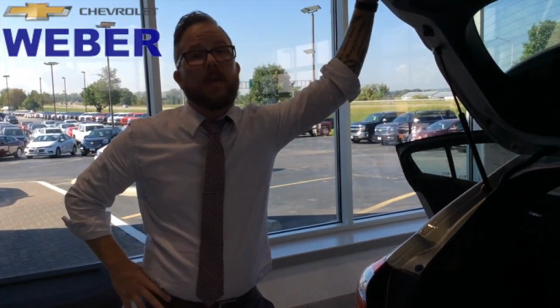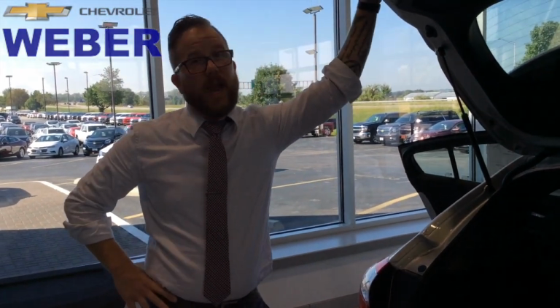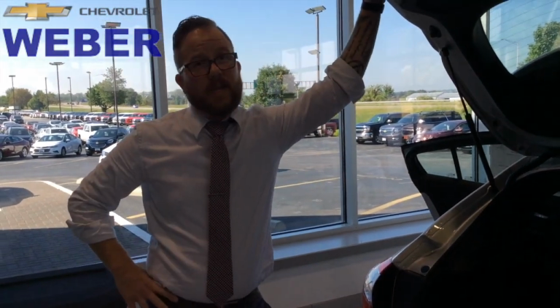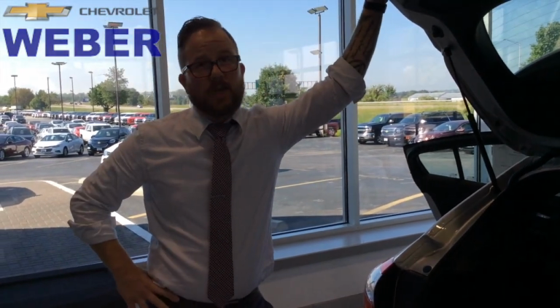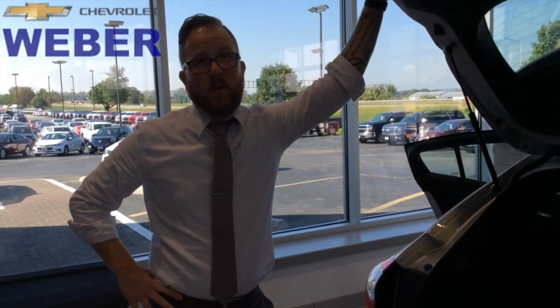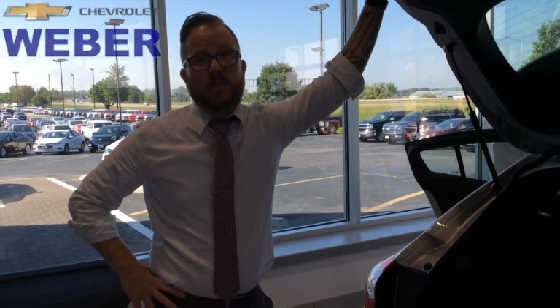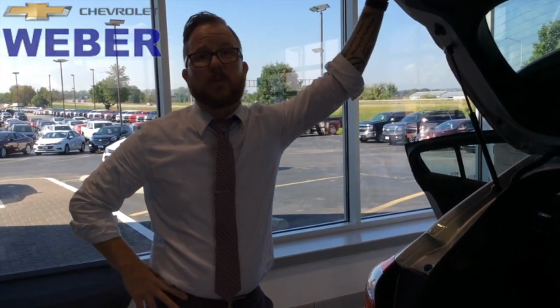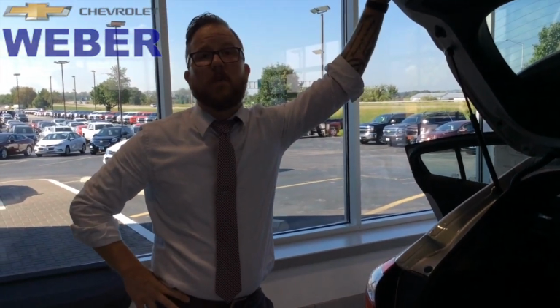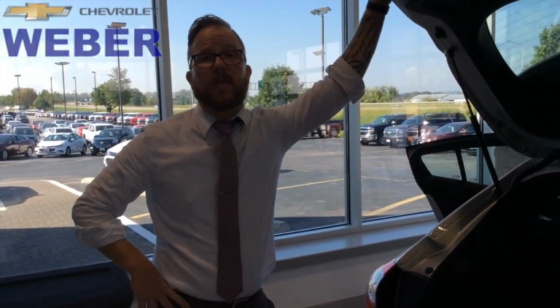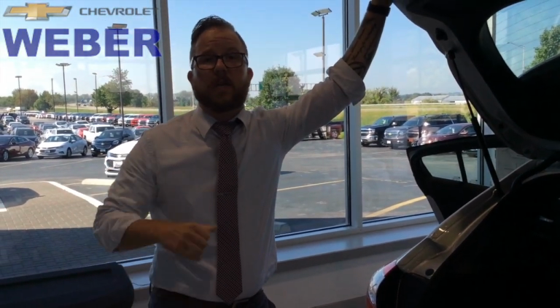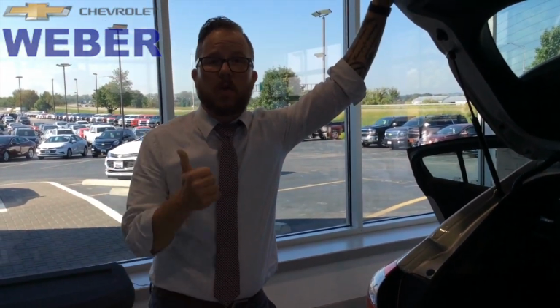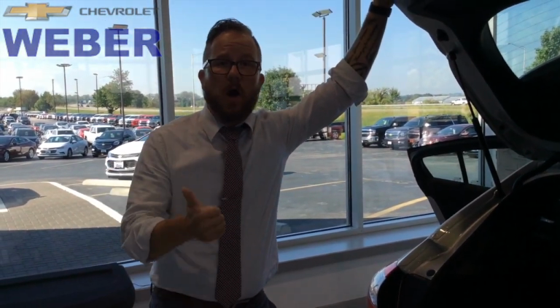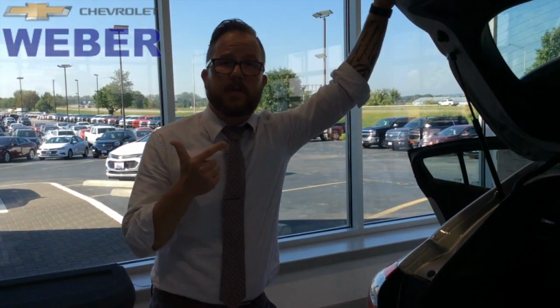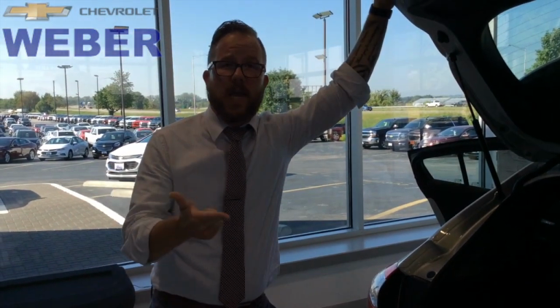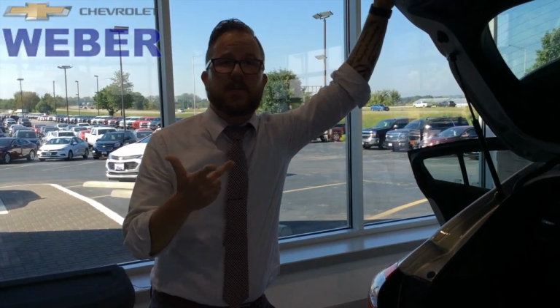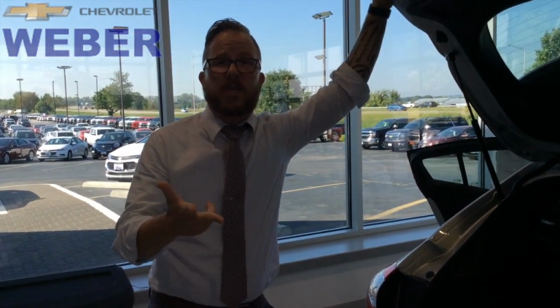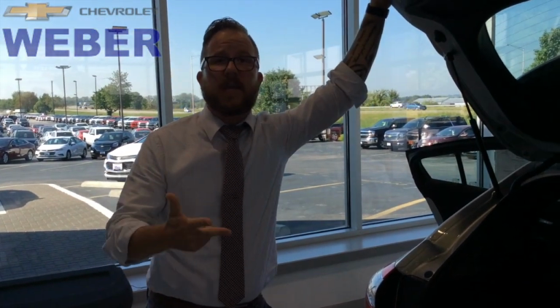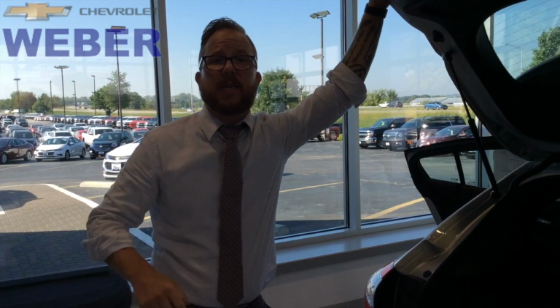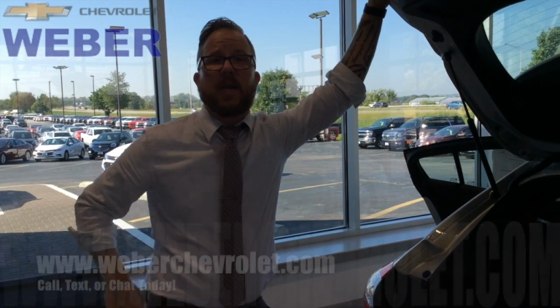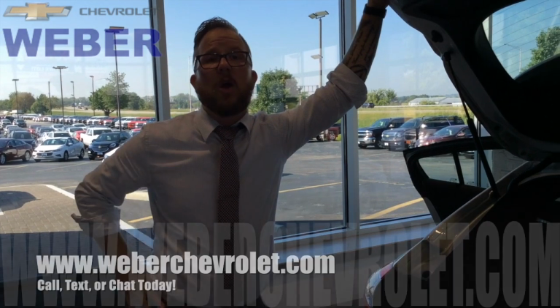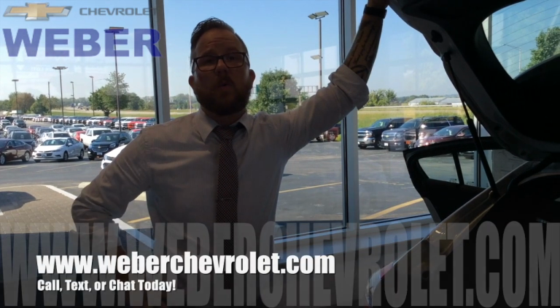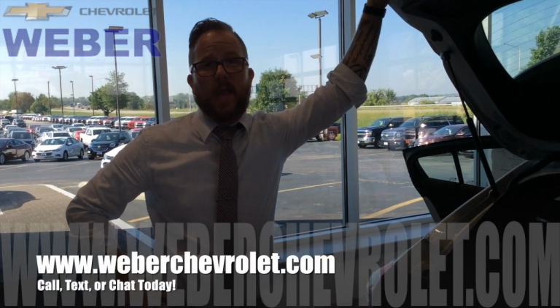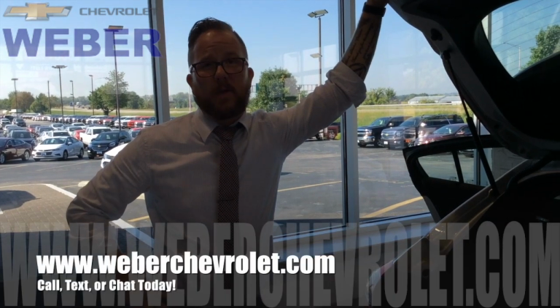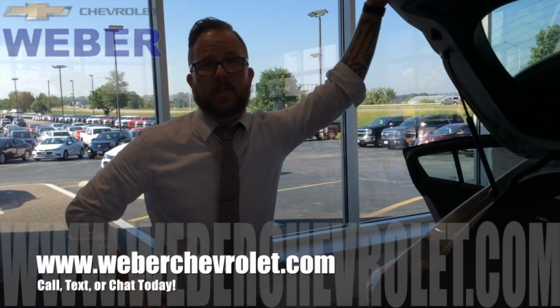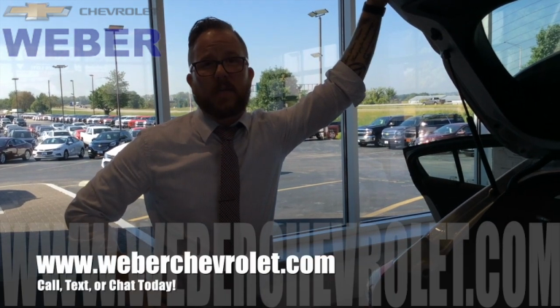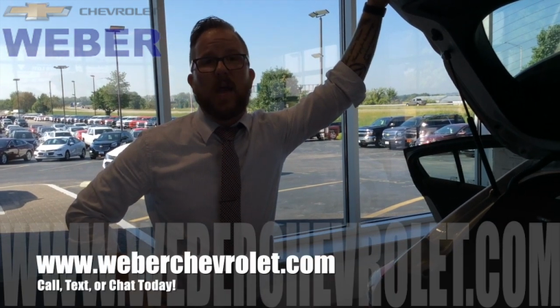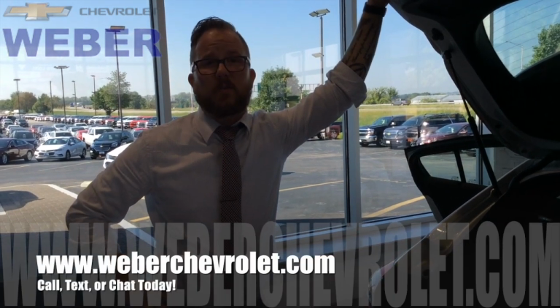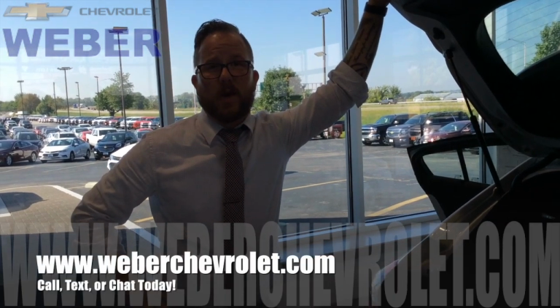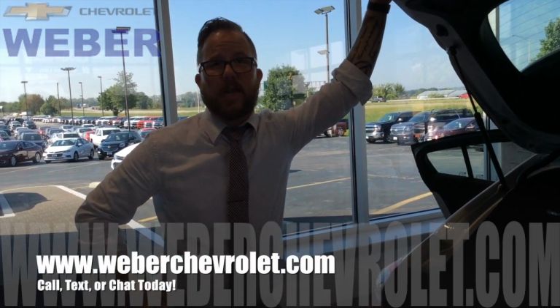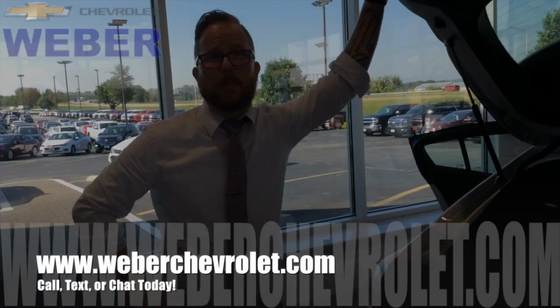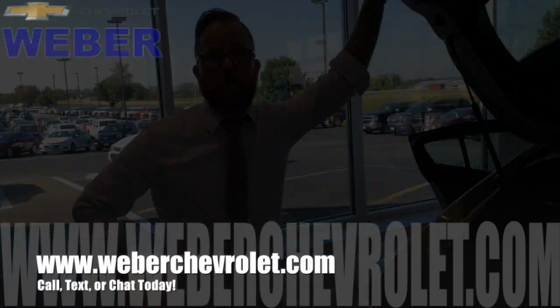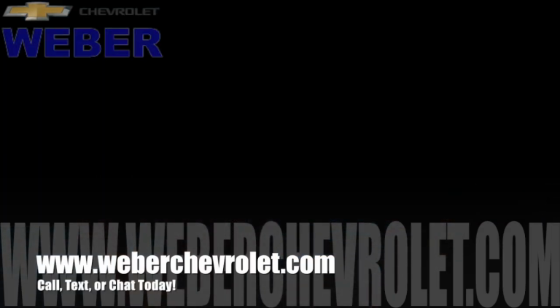If you guys have any questions, don't forget to call, text, or chat today. We can't wait to see you. Have a great day!